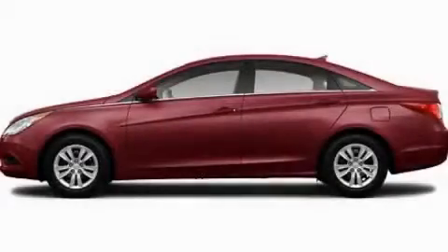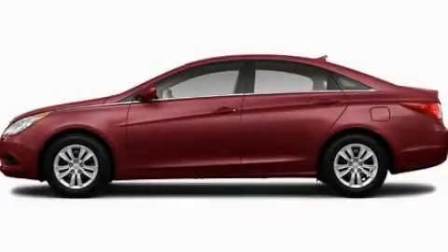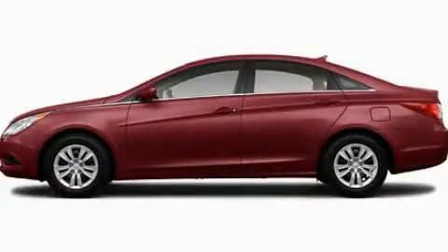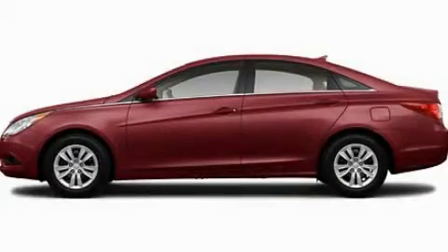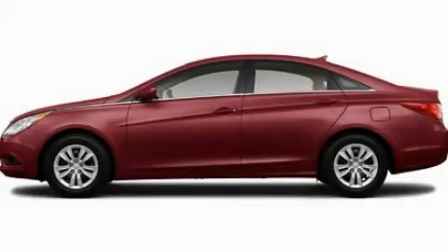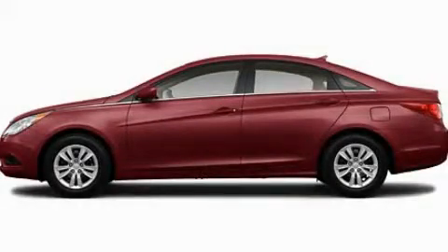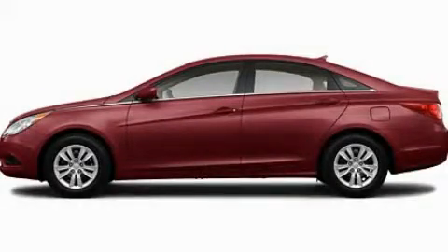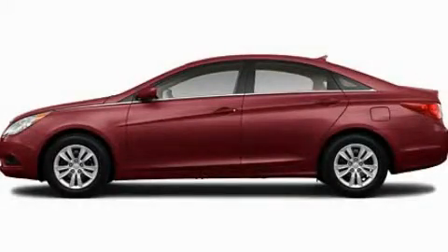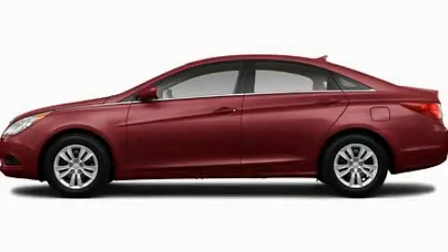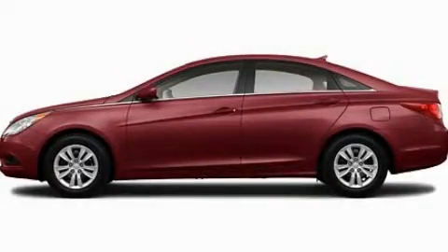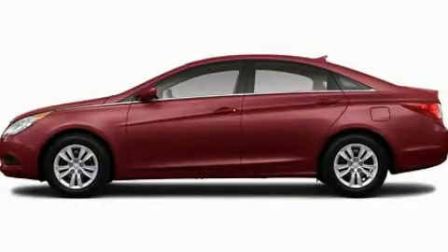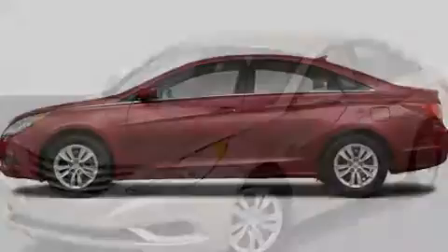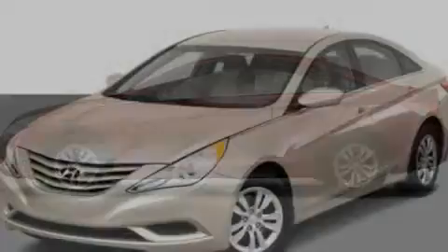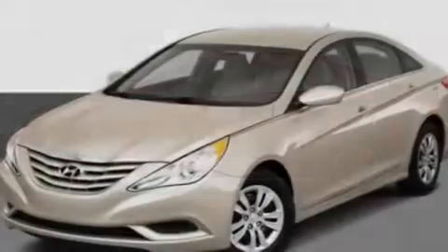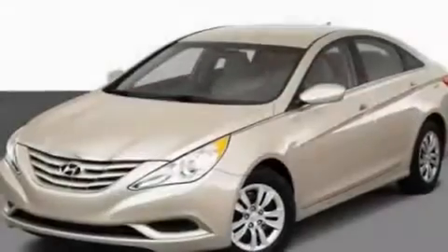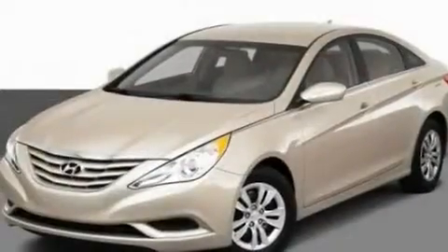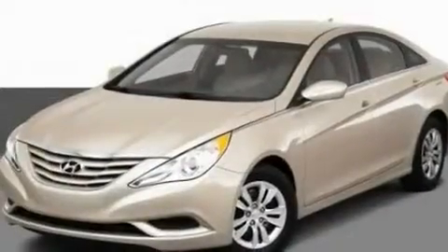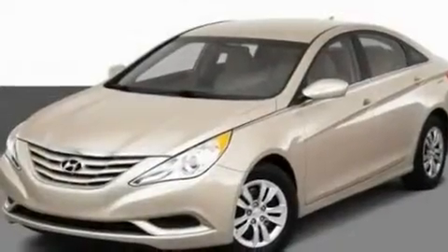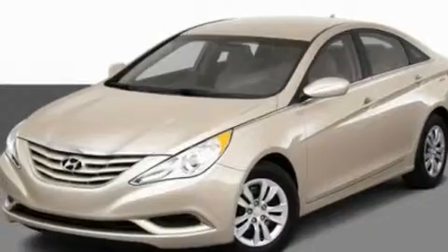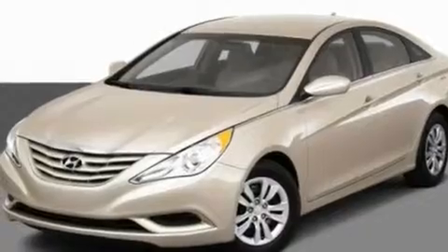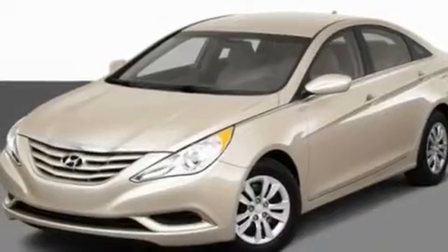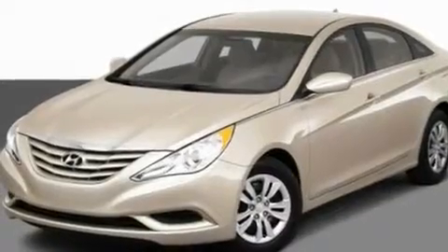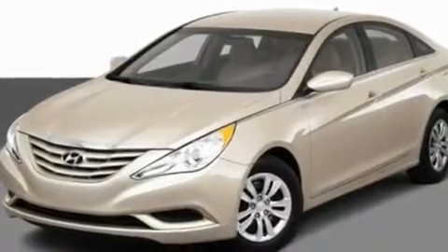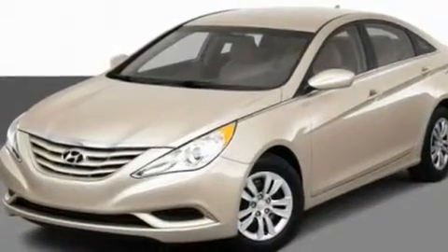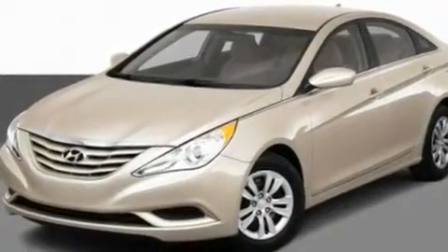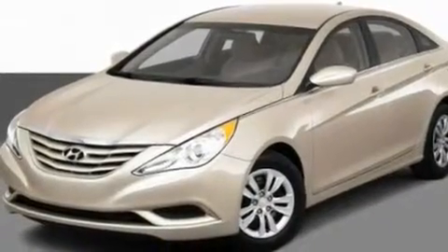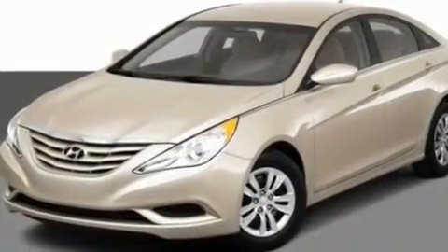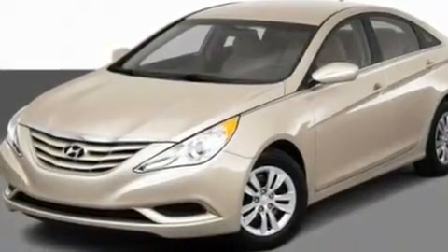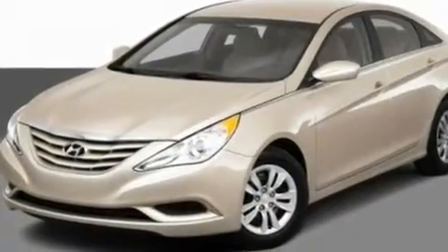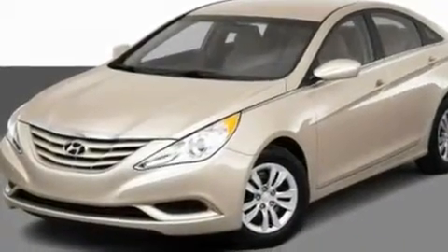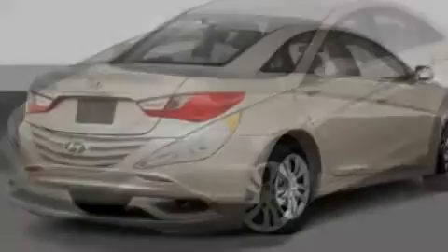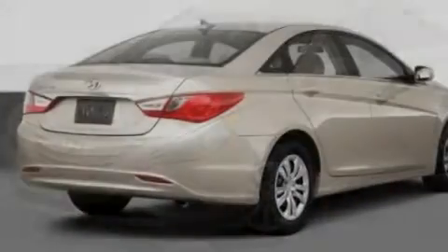This is a 2011 Hyundai Sonata. It features a 2.4-liter, four-cylinder engine and an automatic transmission.